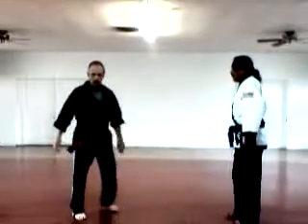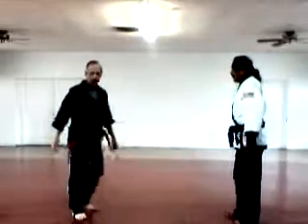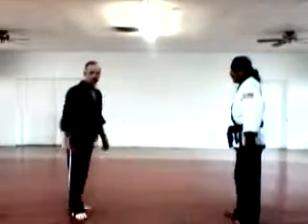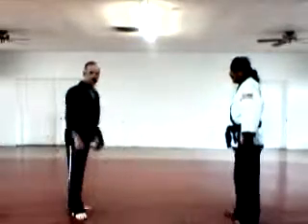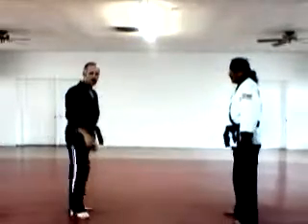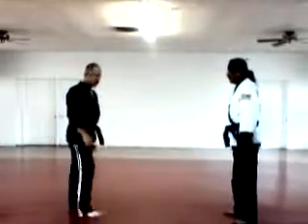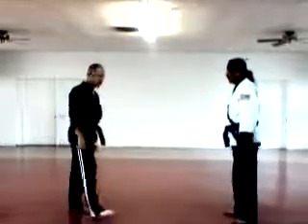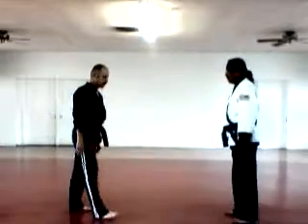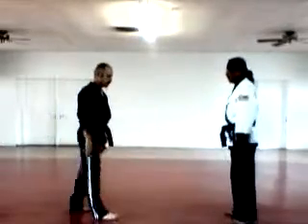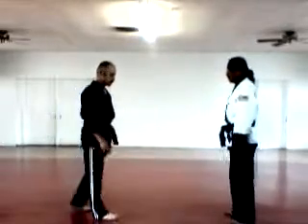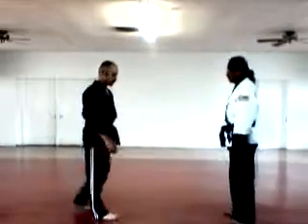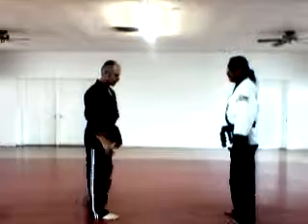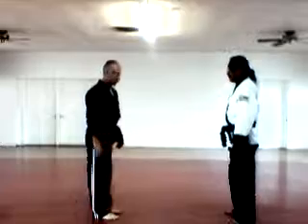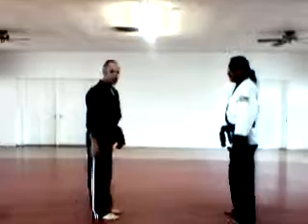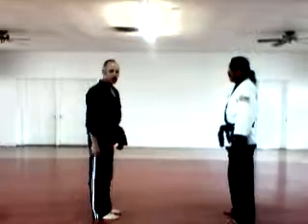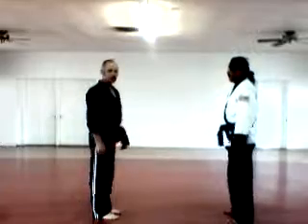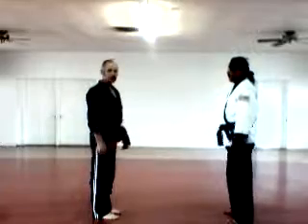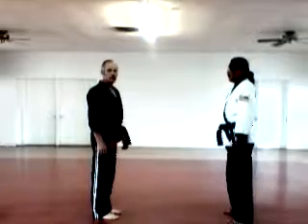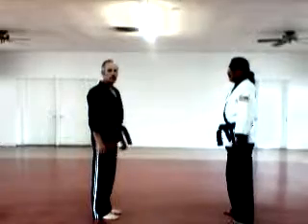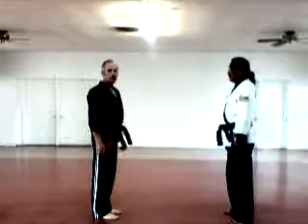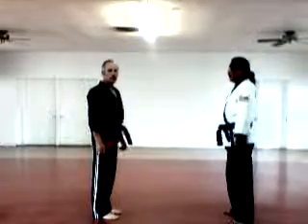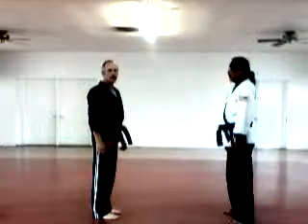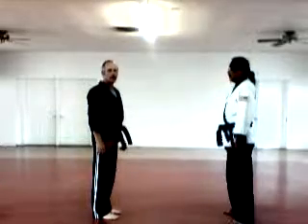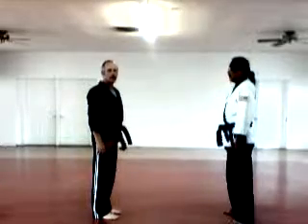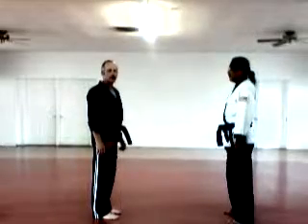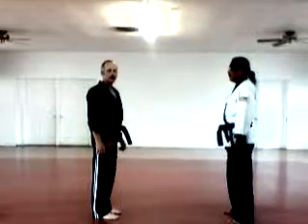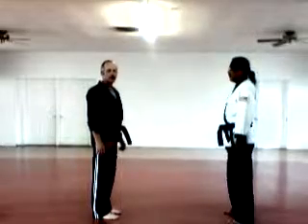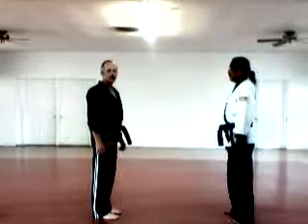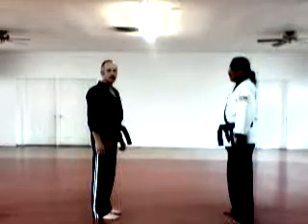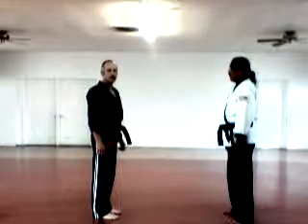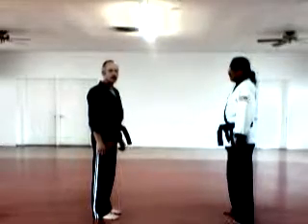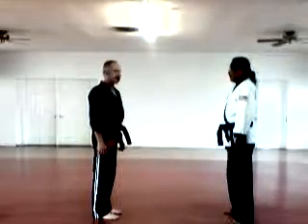That is Kenpo Karate Blue Belt Self-Defense Techniques of the opponent.